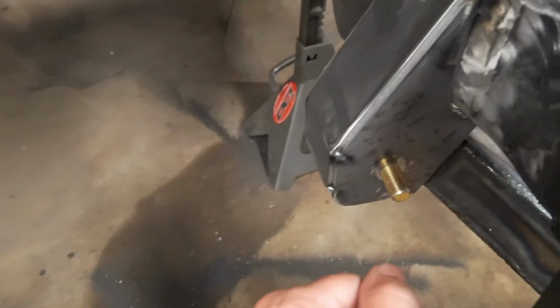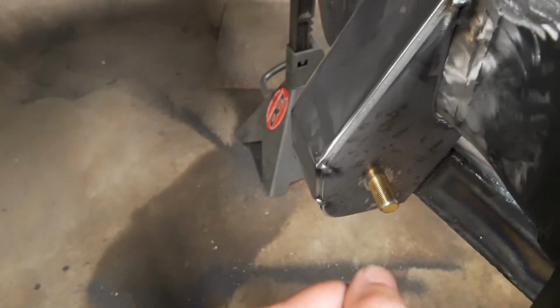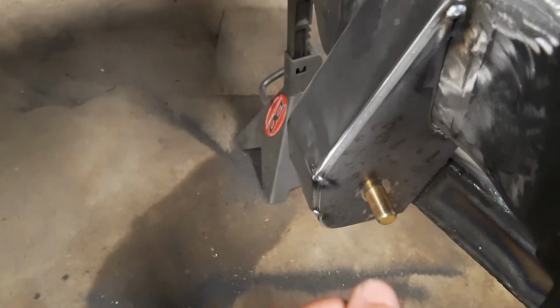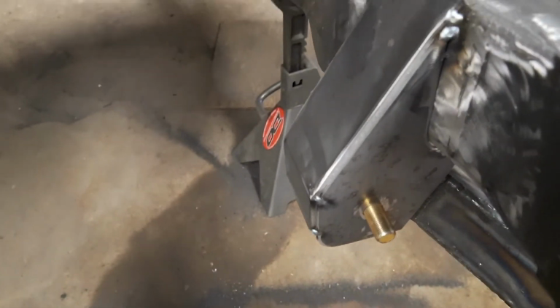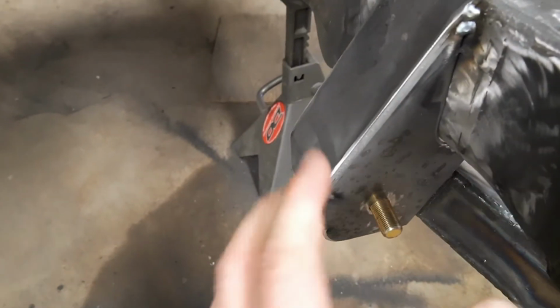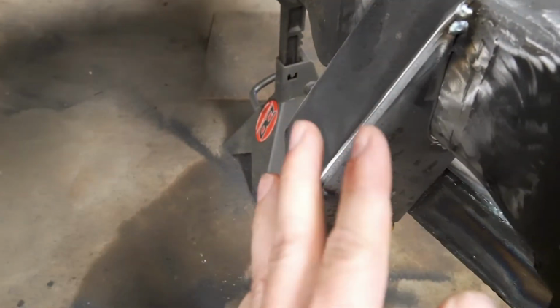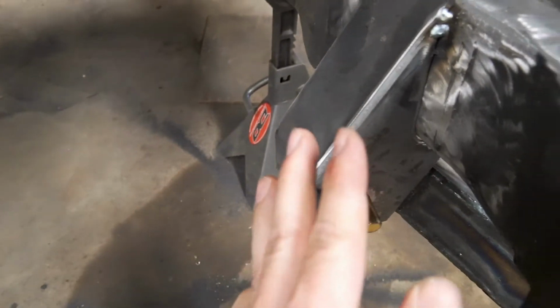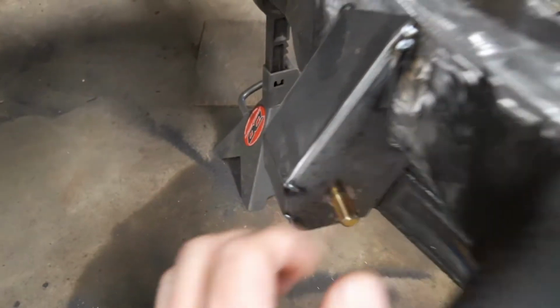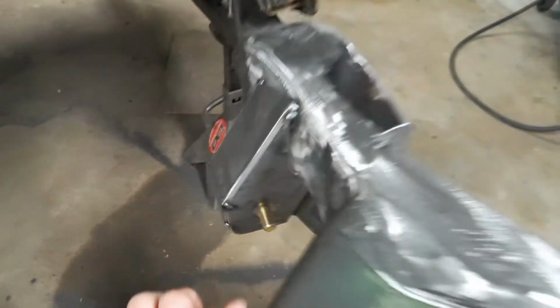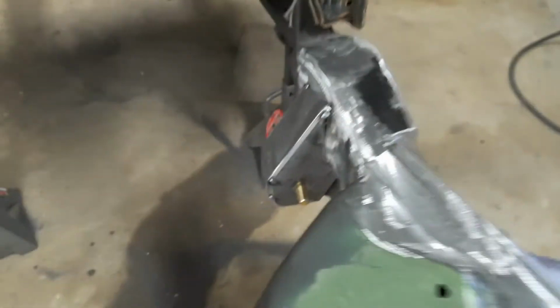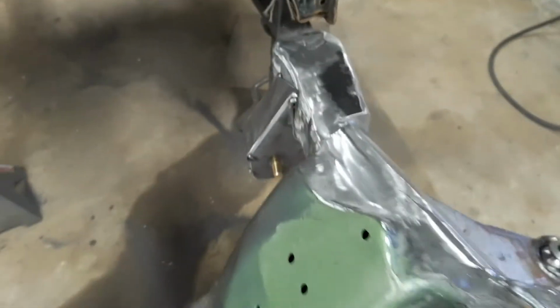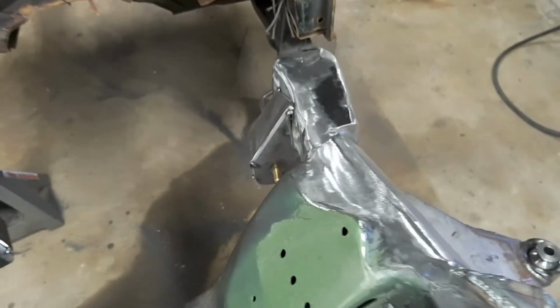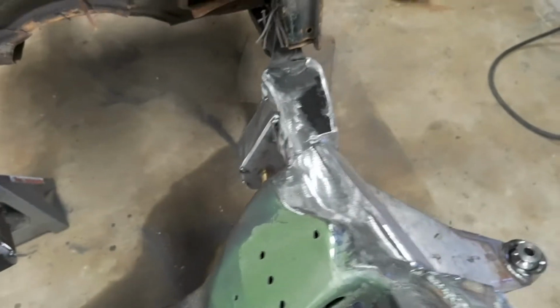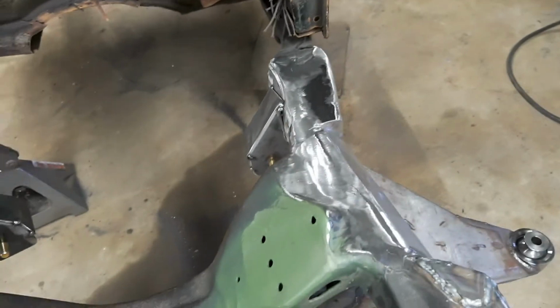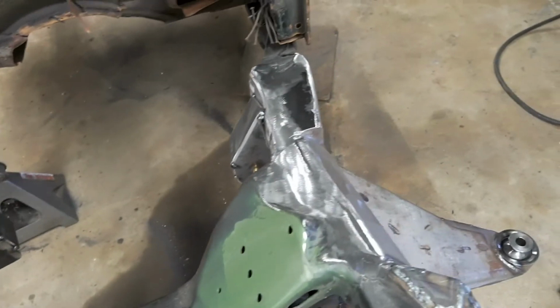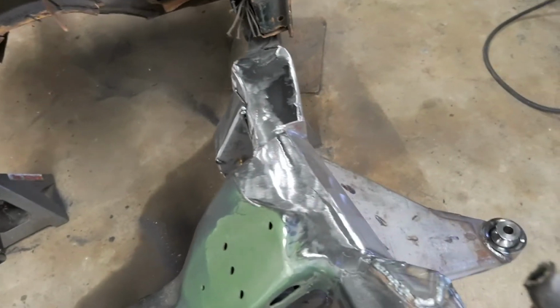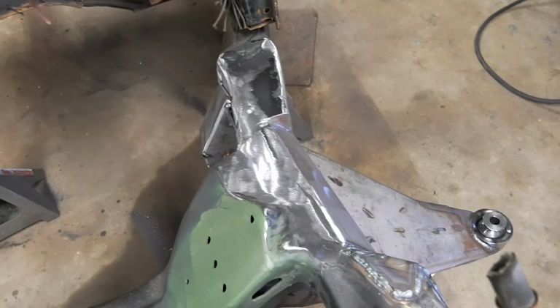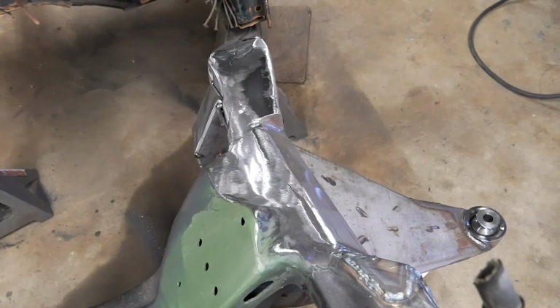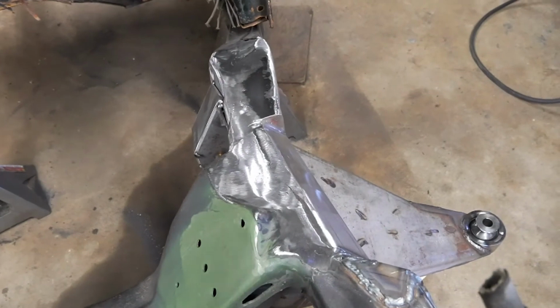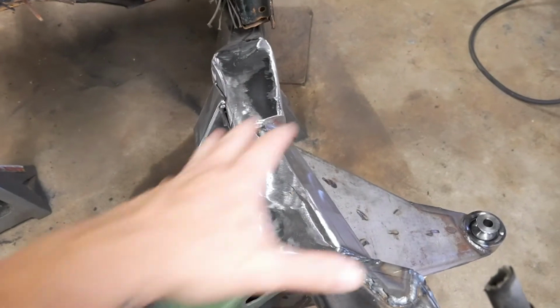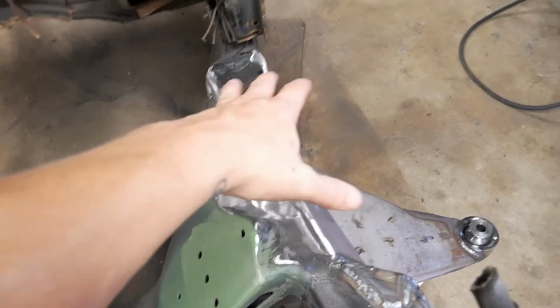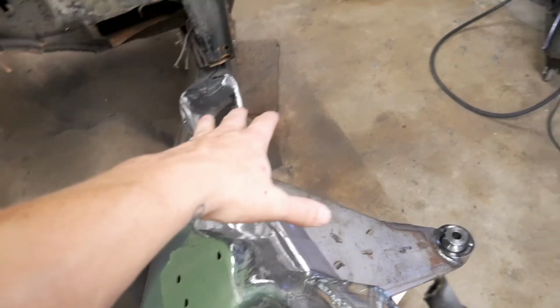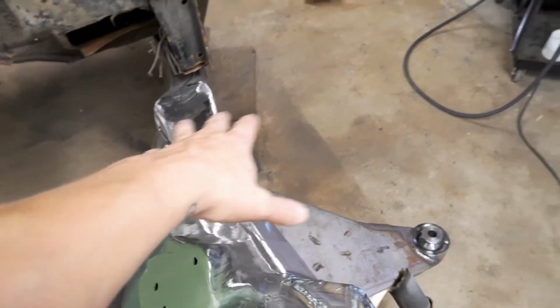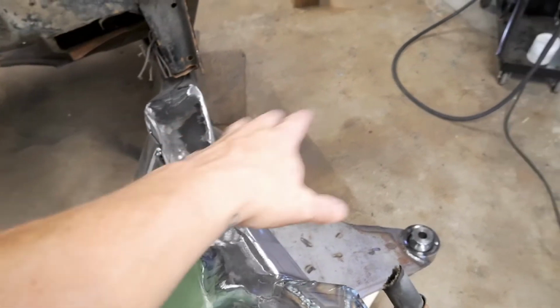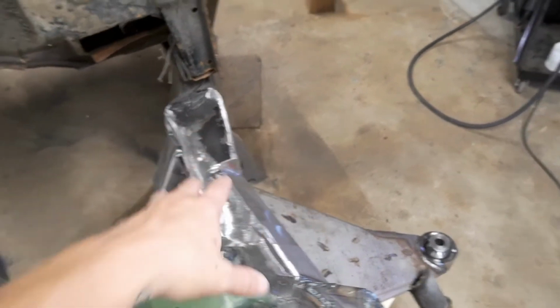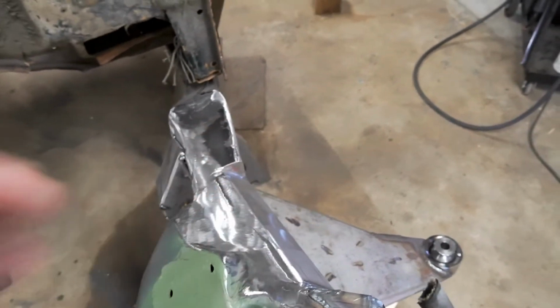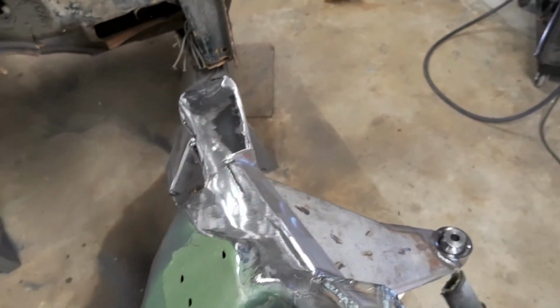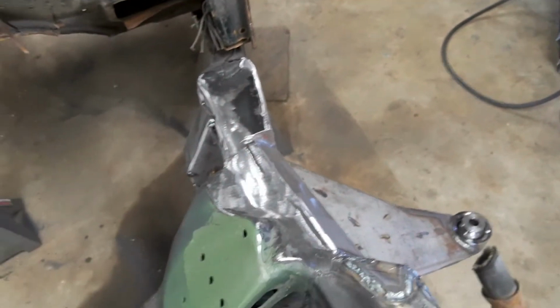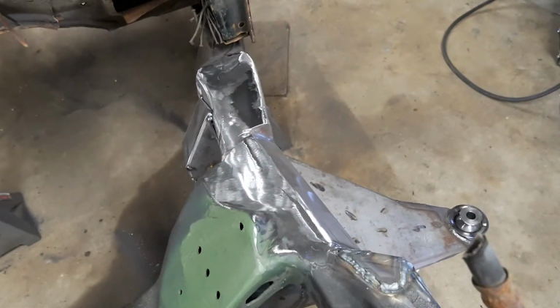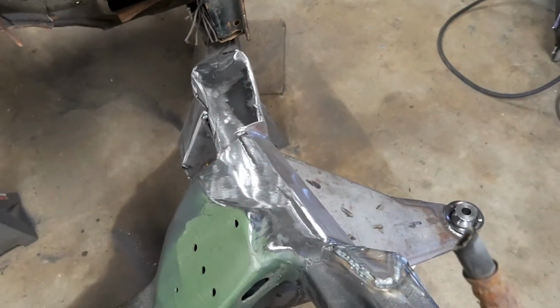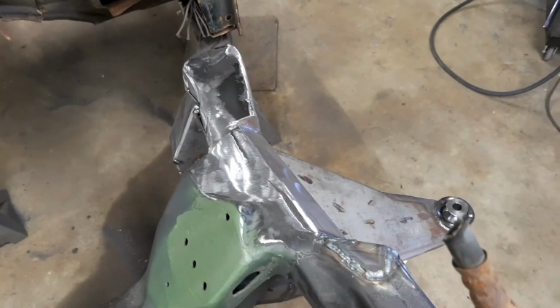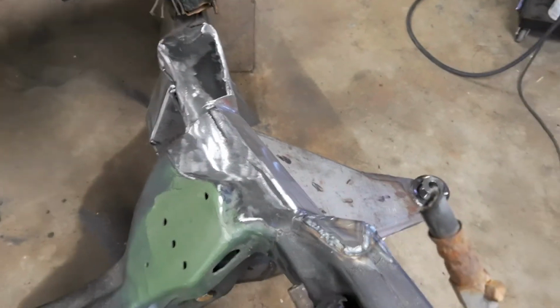So now I'm just going to leave it tacked for now and start working on the upper control arm, getting that in place.